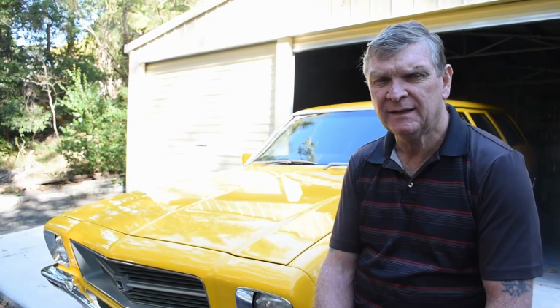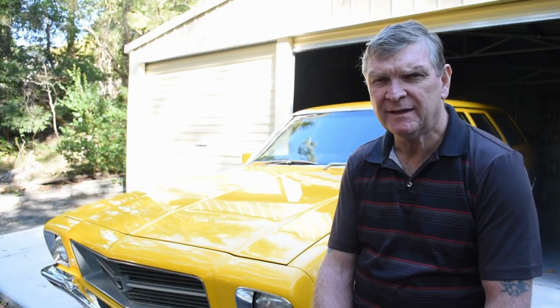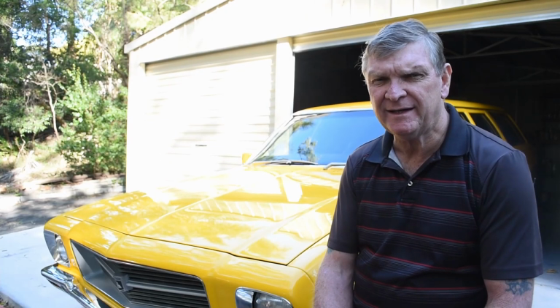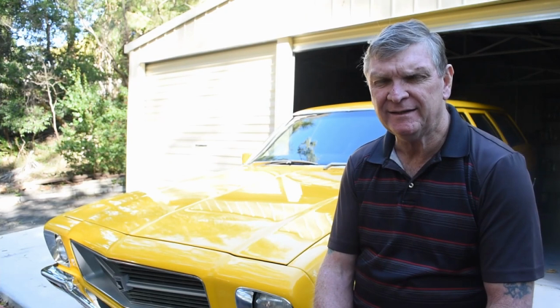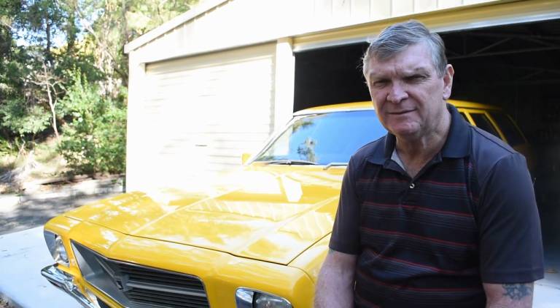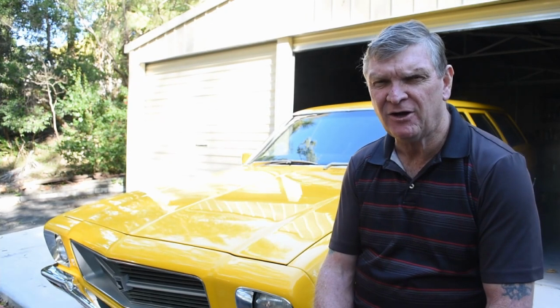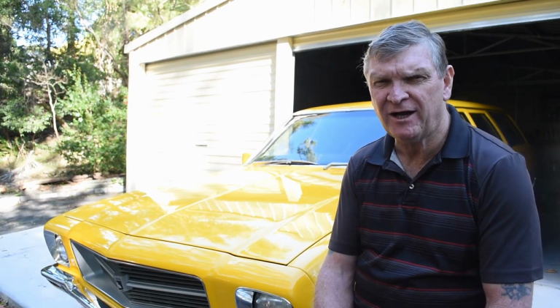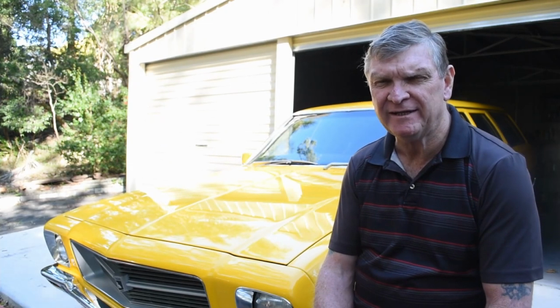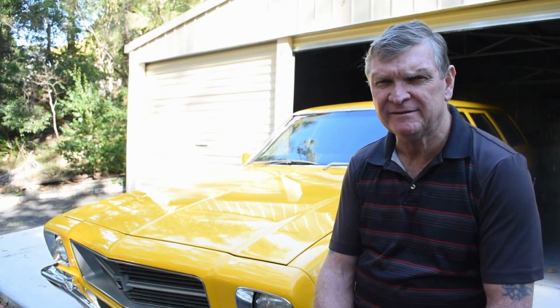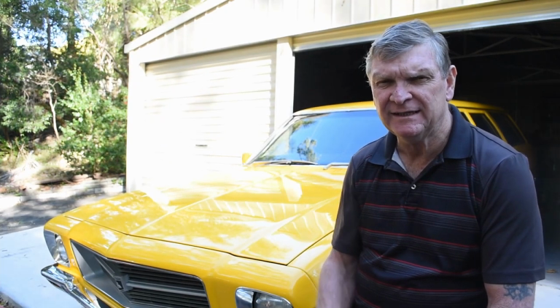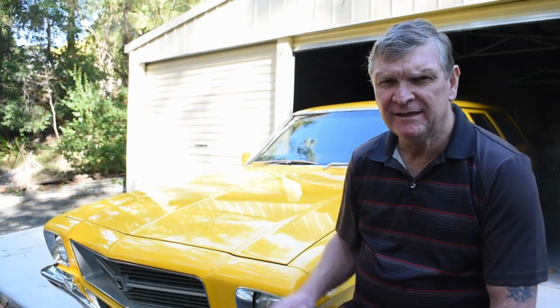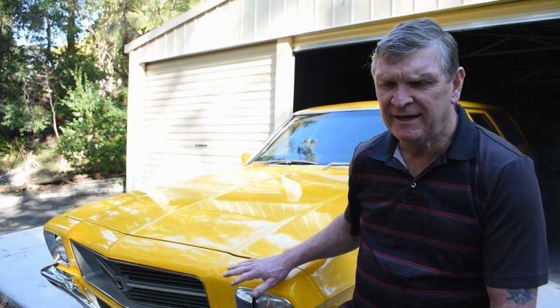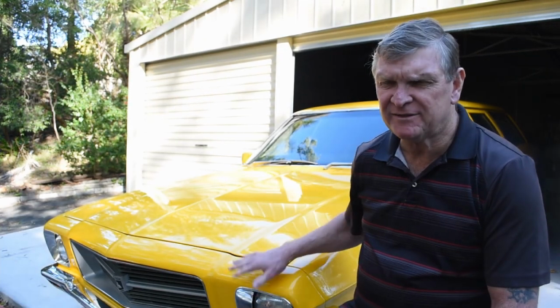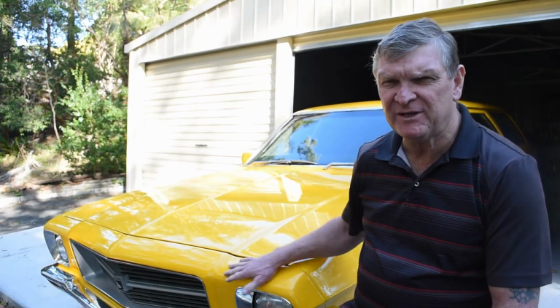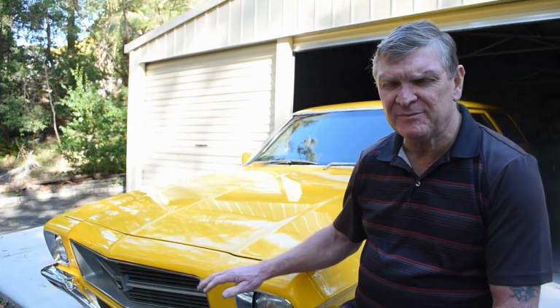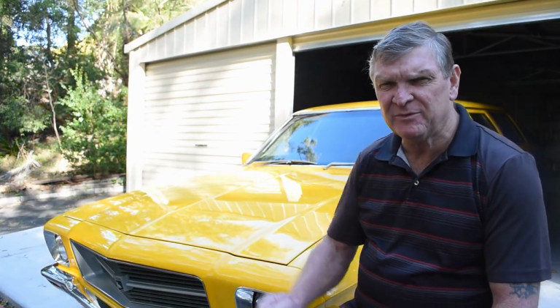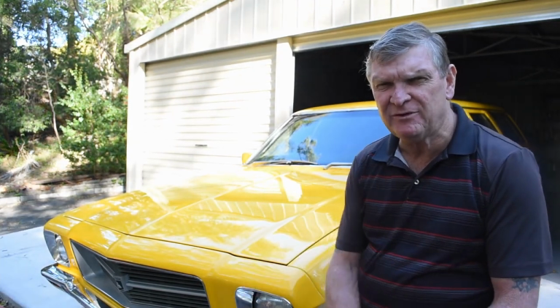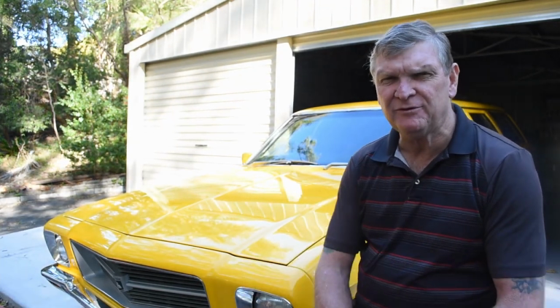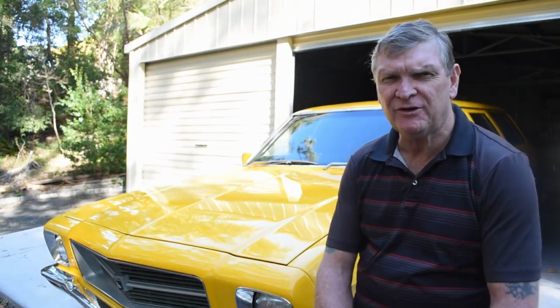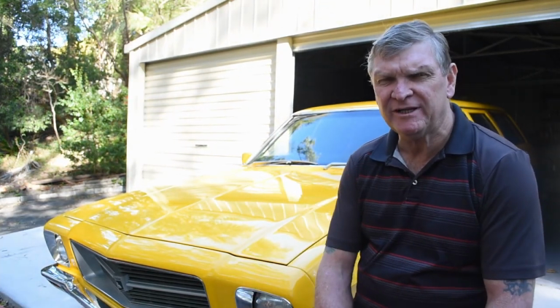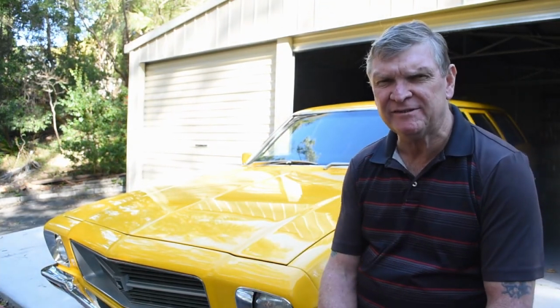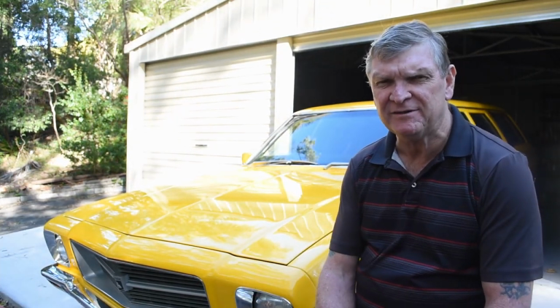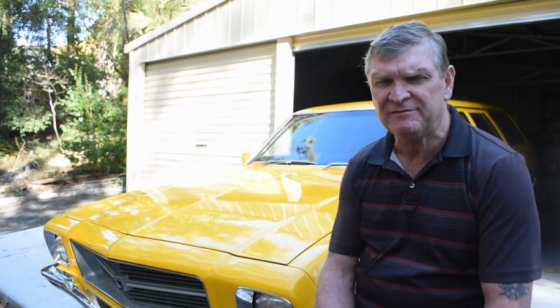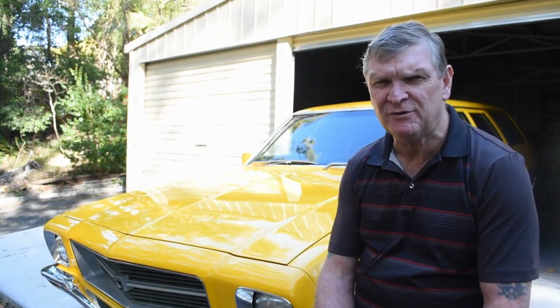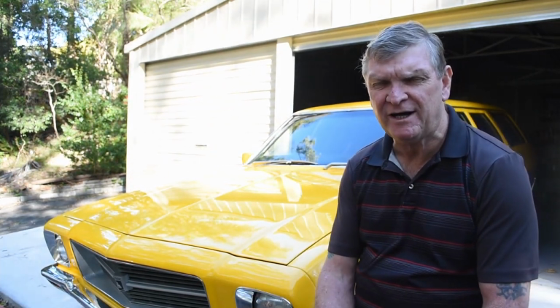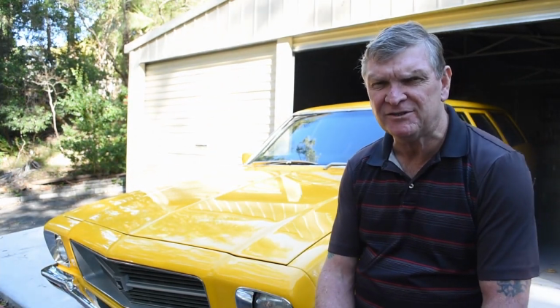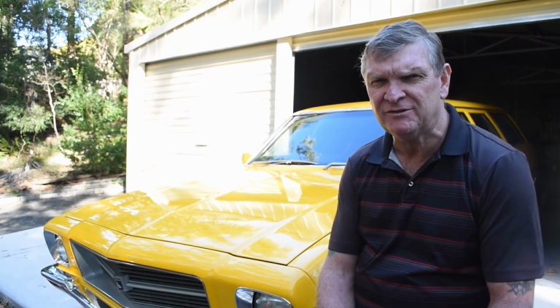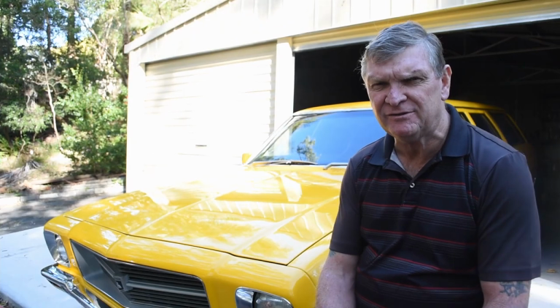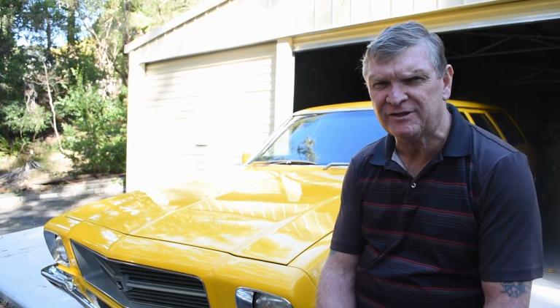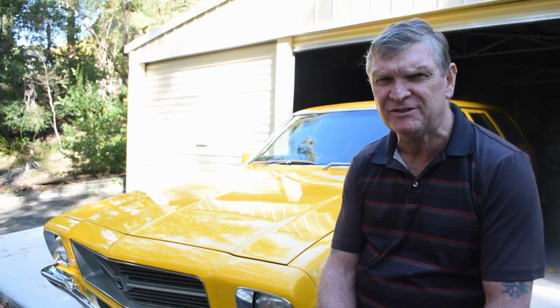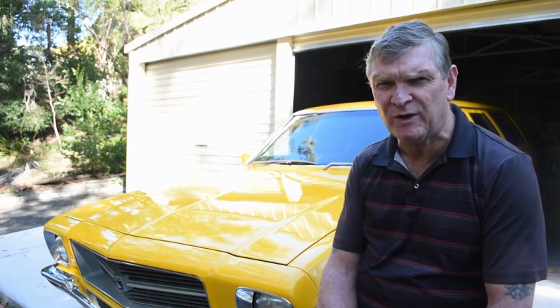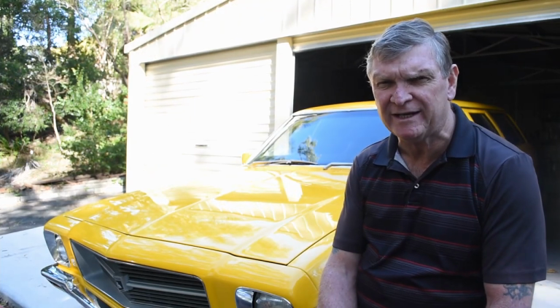G'day, I'm Cole Hayes. Next to me is my beautiful 1974 HQ station wagon.